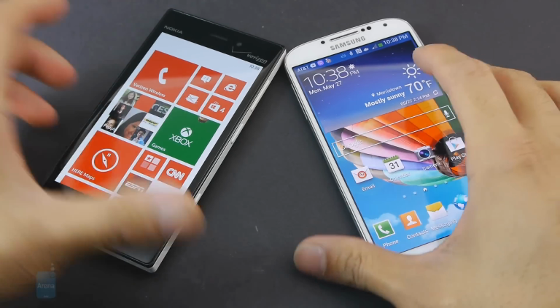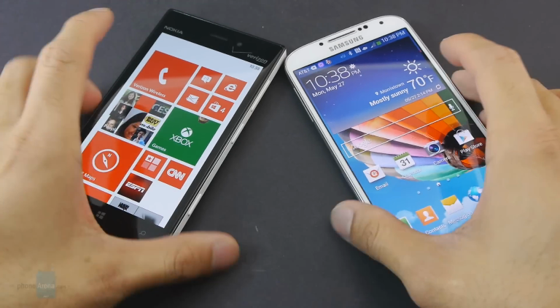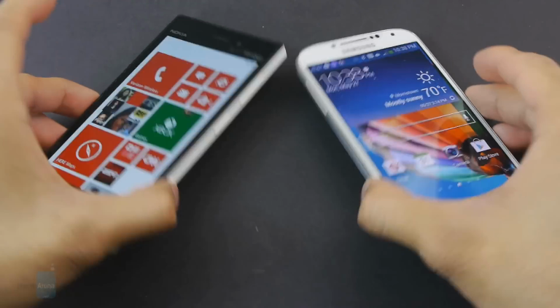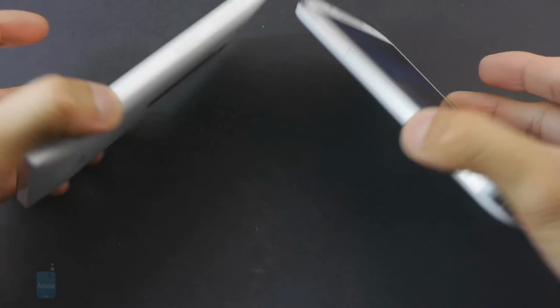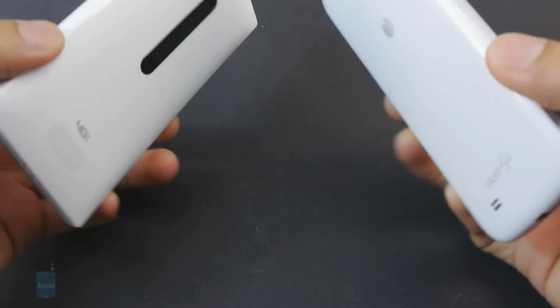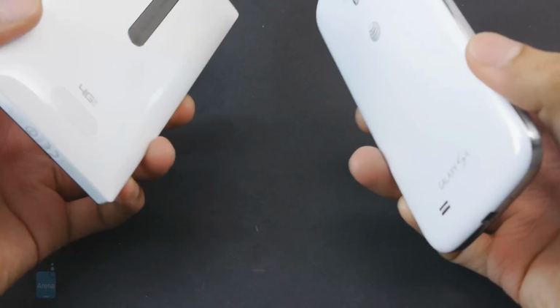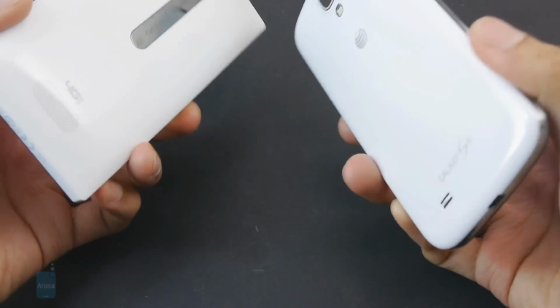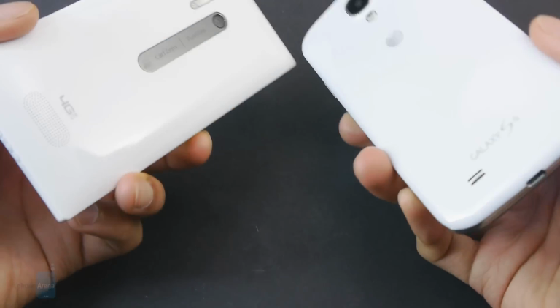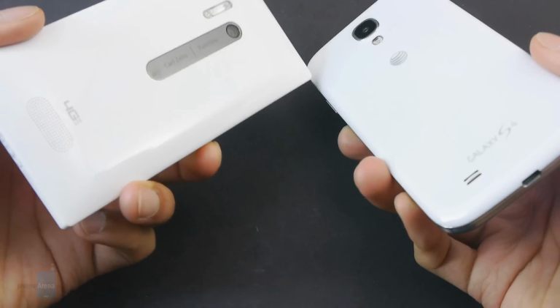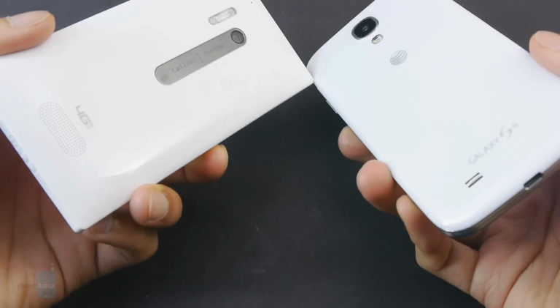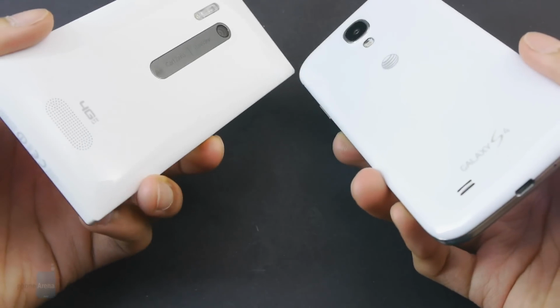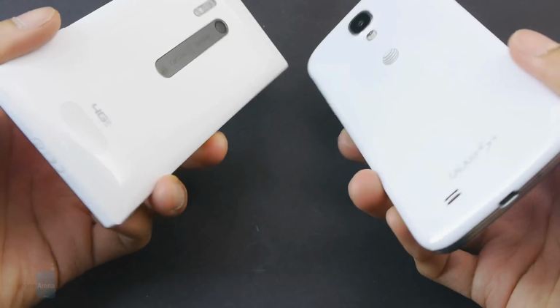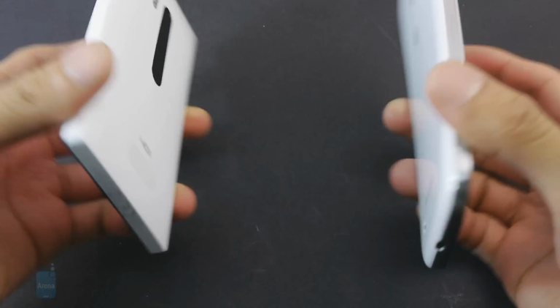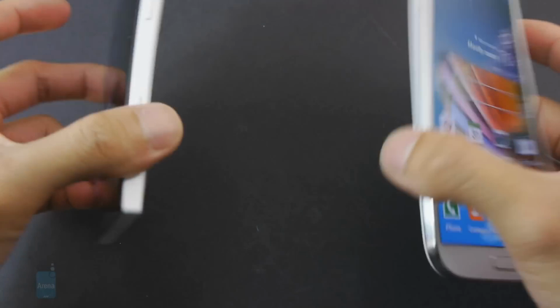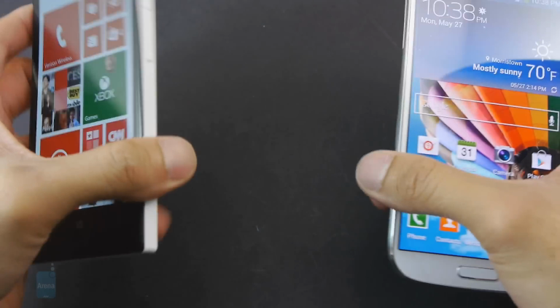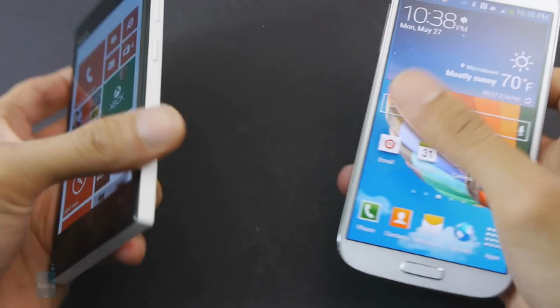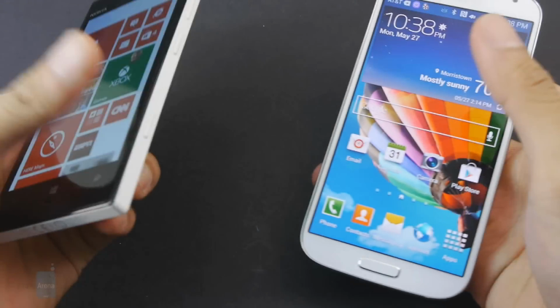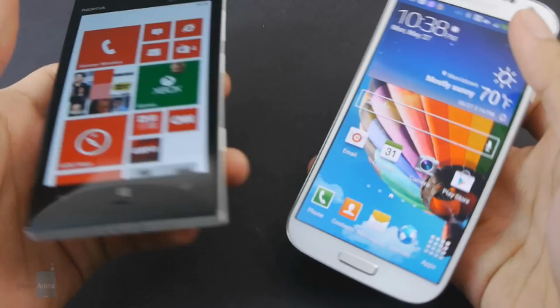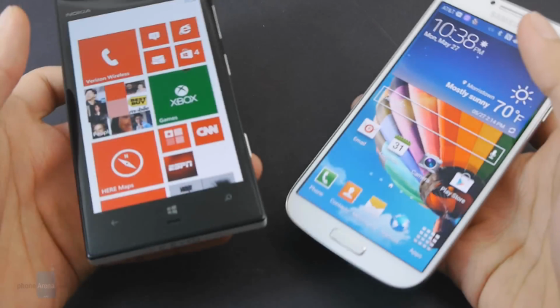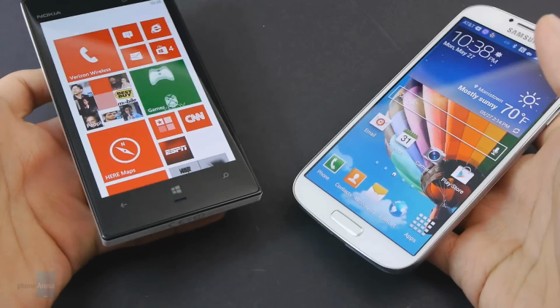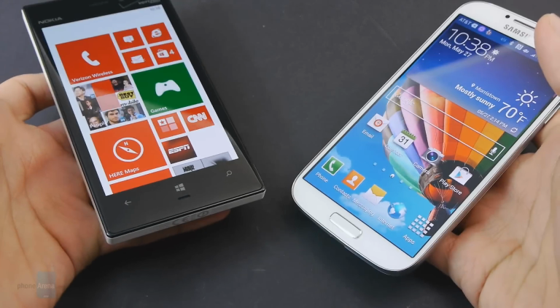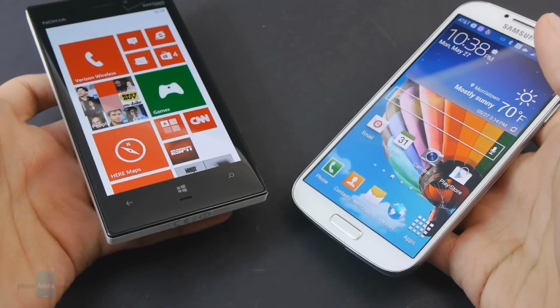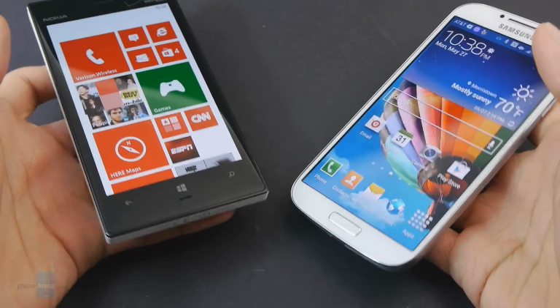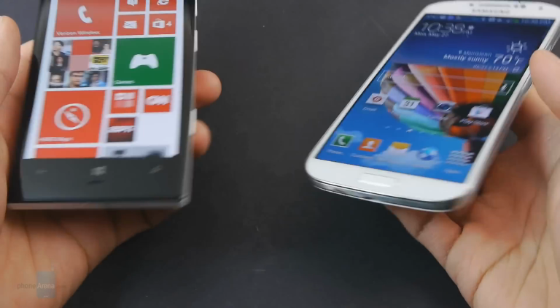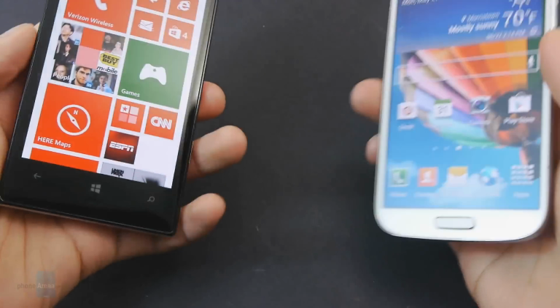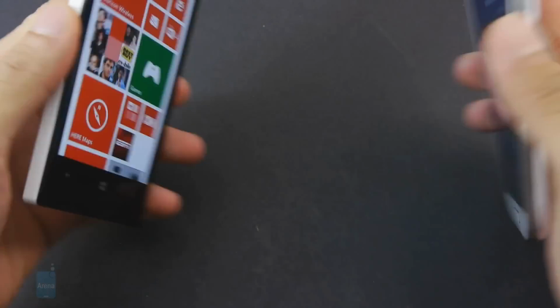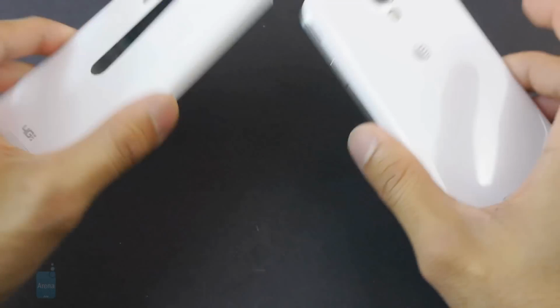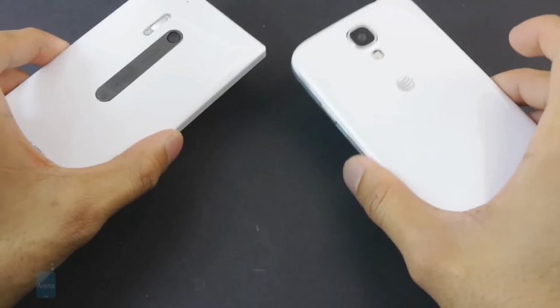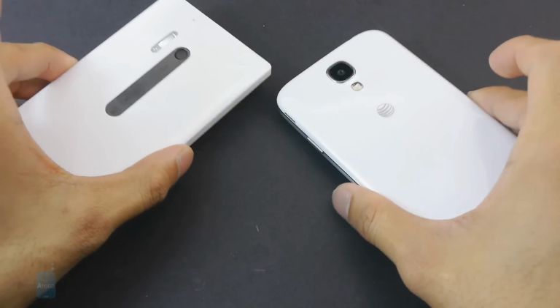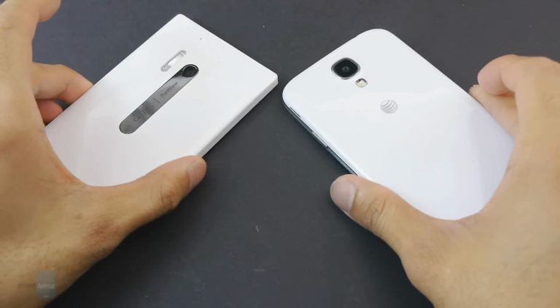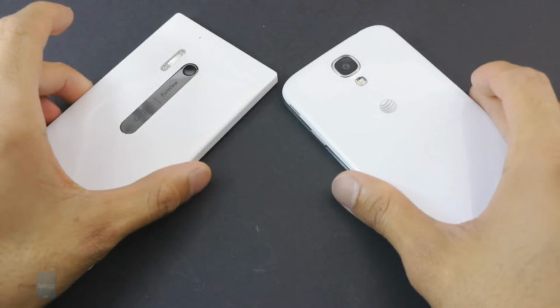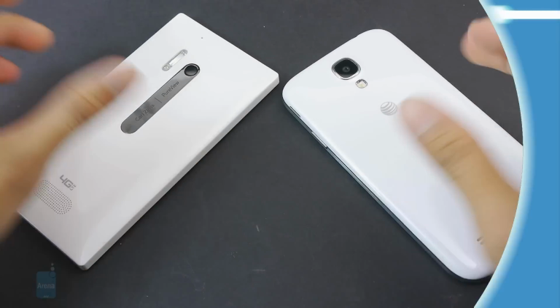So if you'd like to learn more about both handsets, you can check out our website, phonearena.com. This is John V. Thanks for watching.